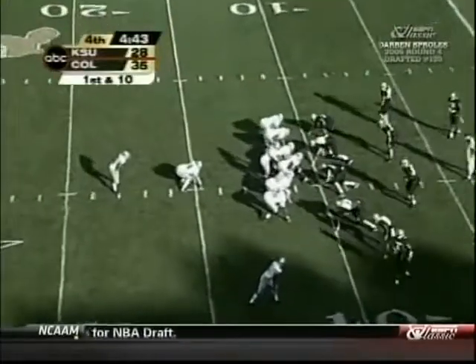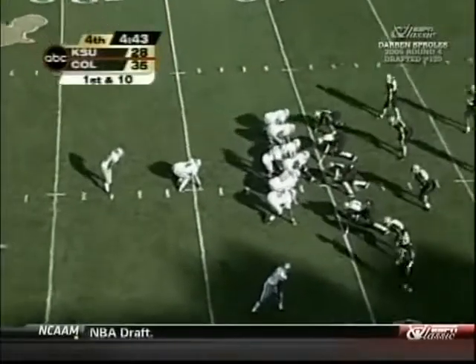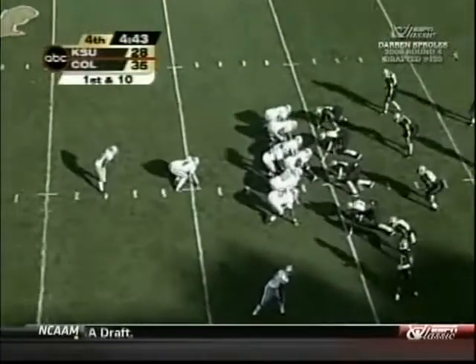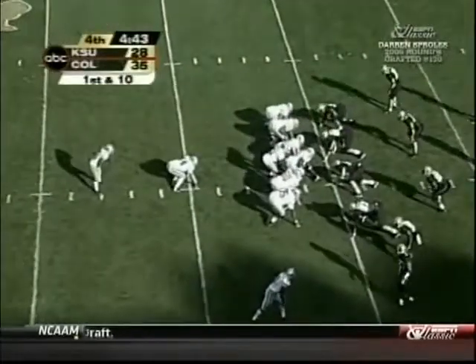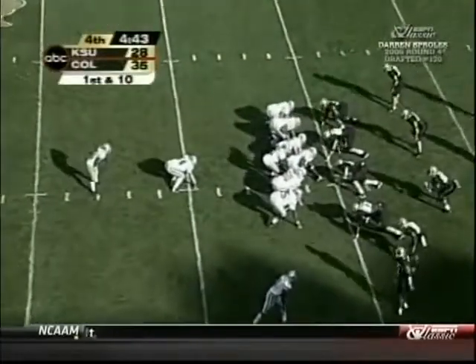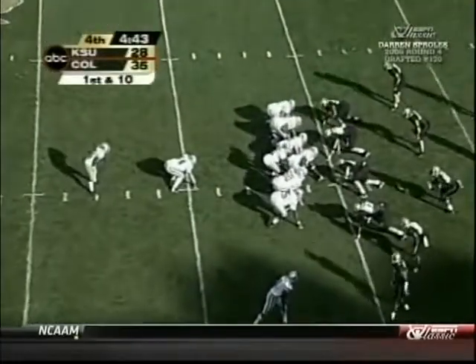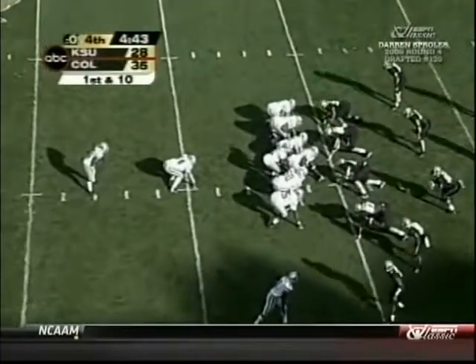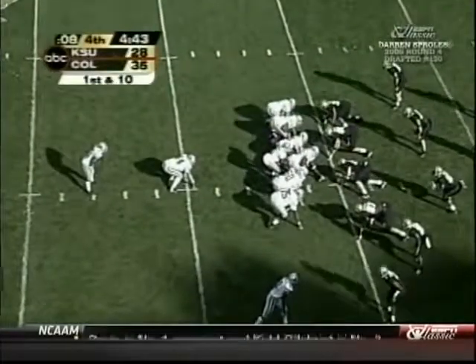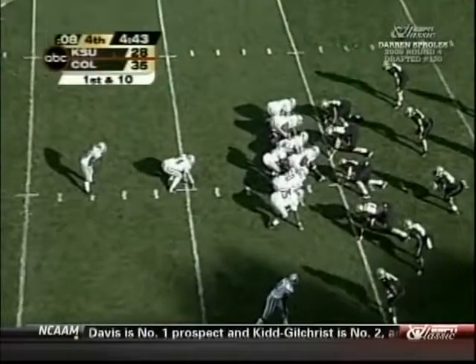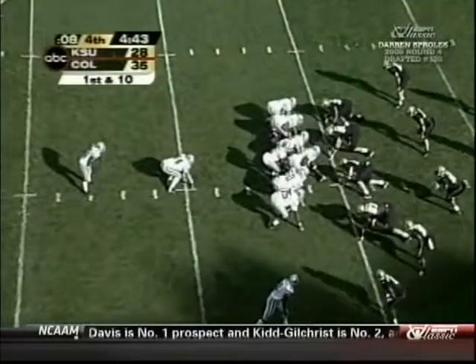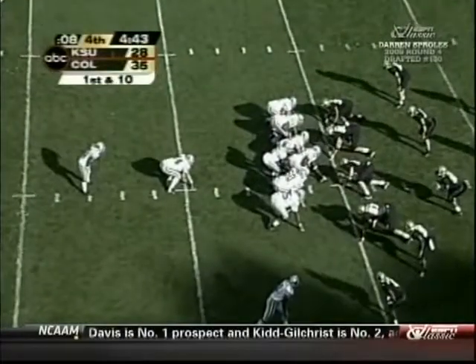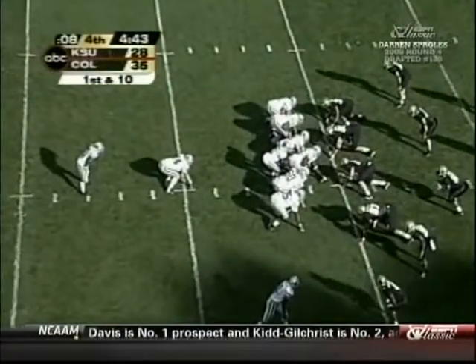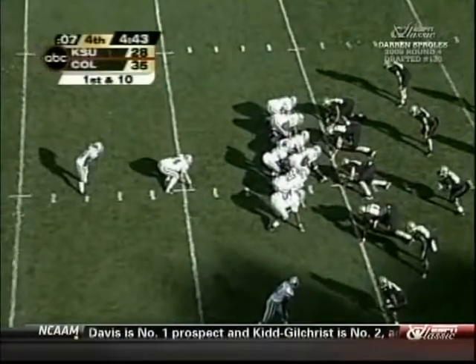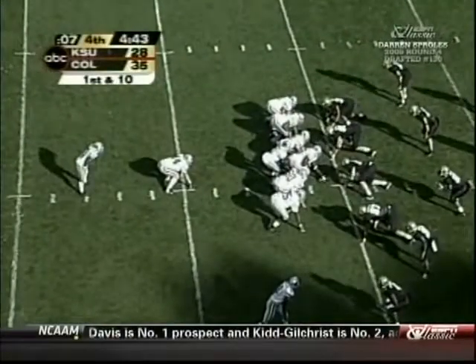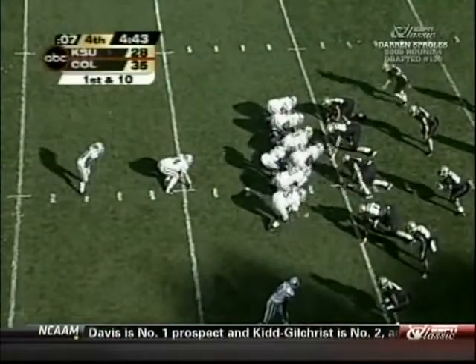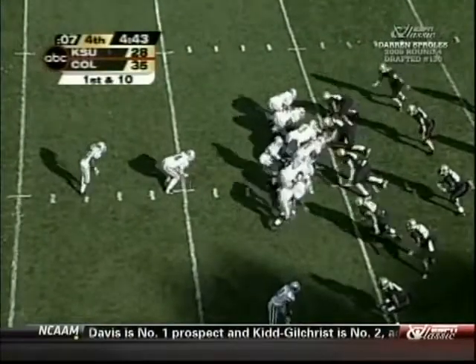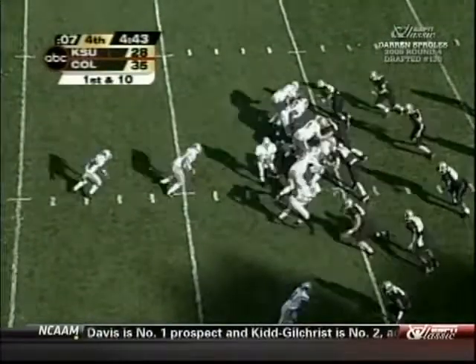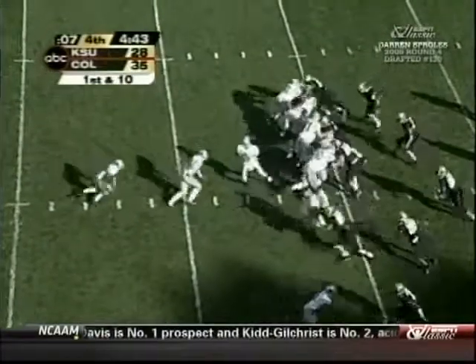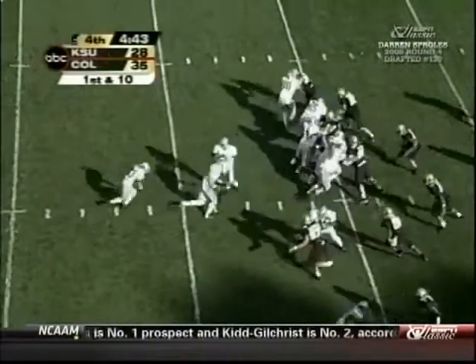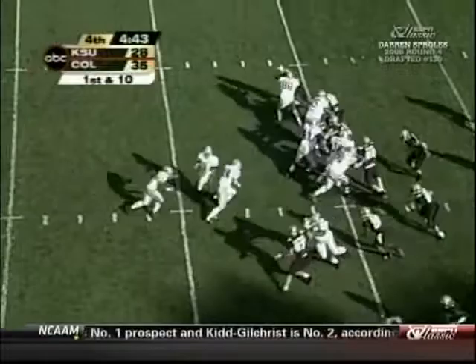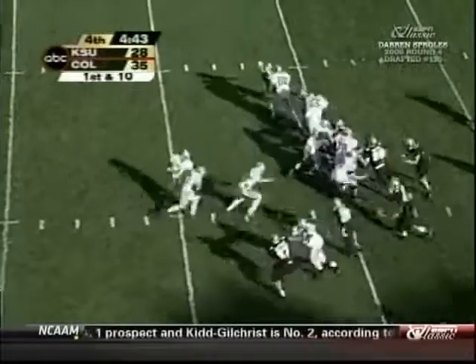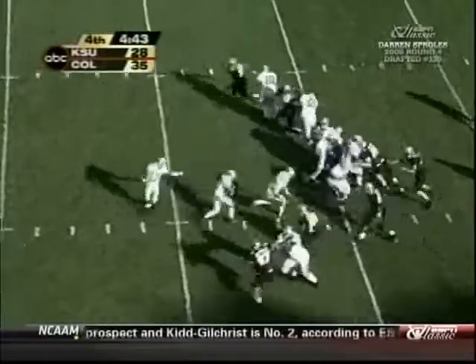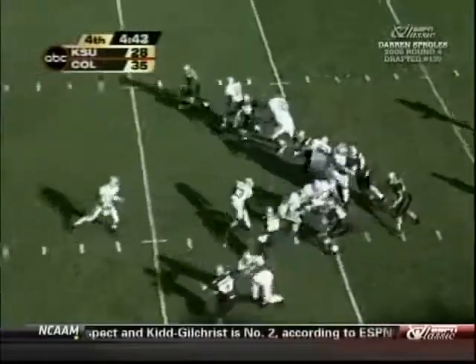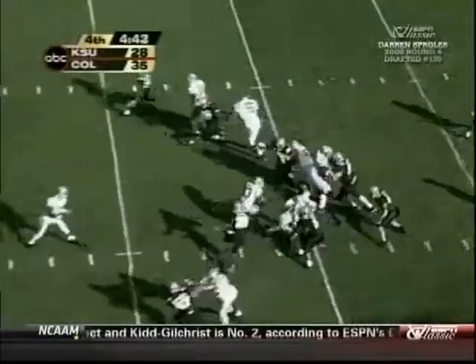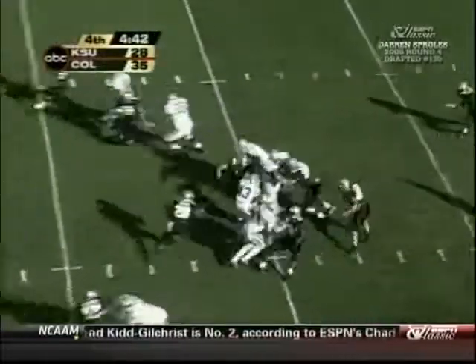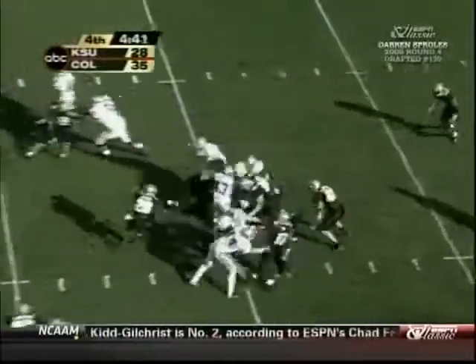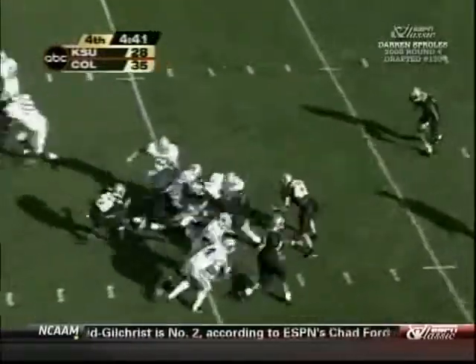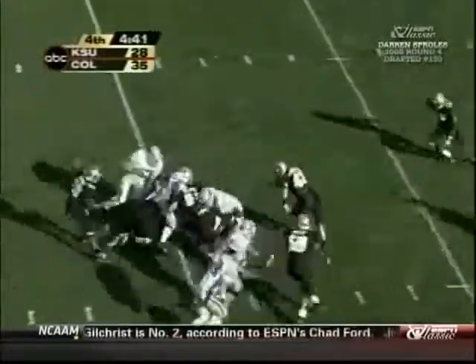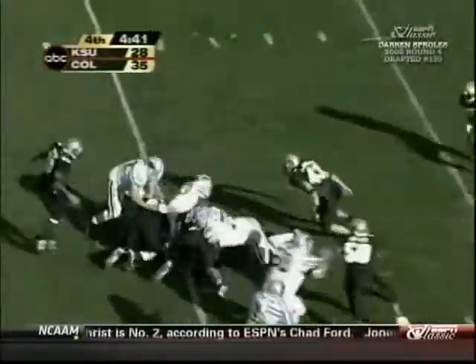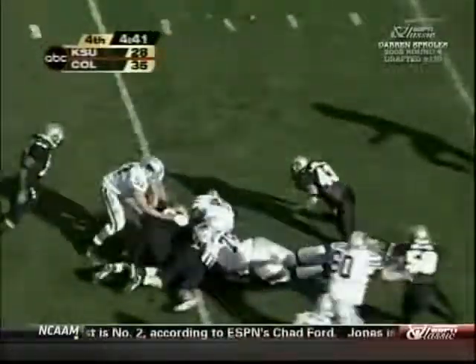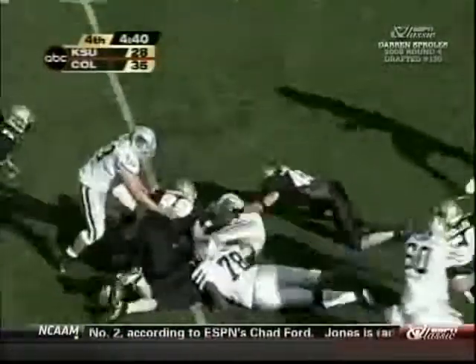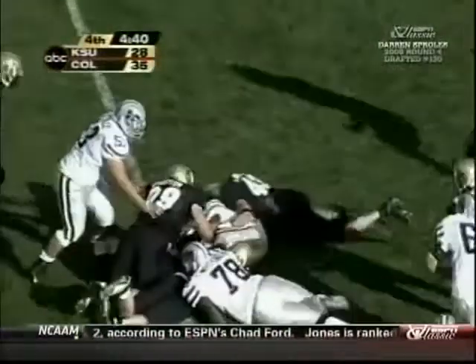Whoop — Roberson. Draw play, Sproles stop.